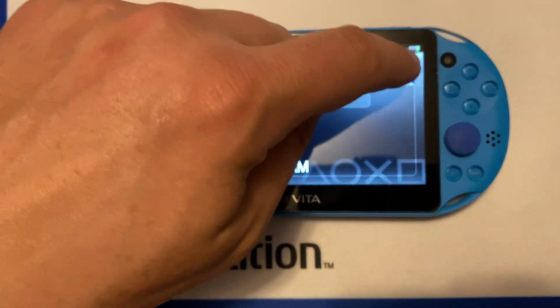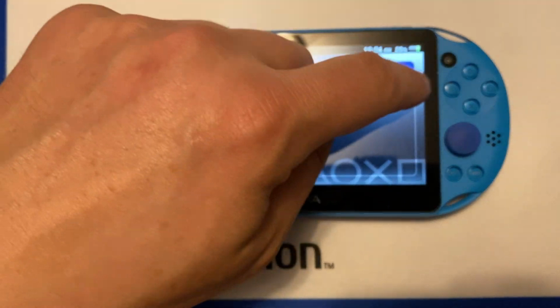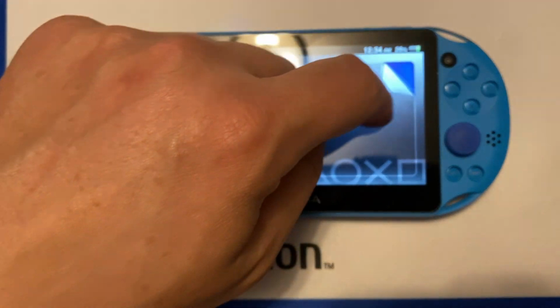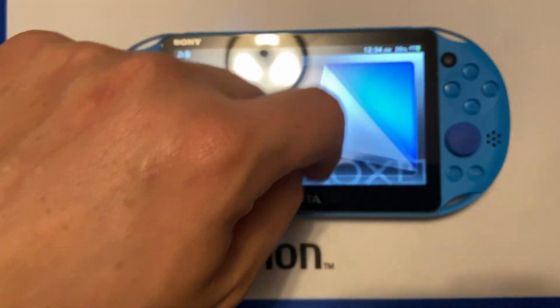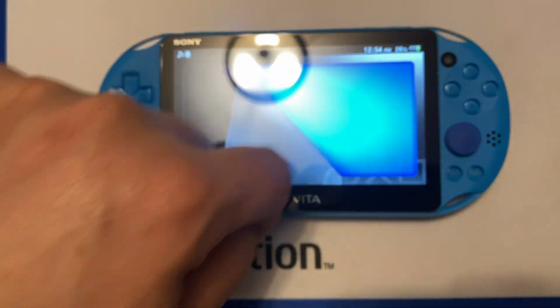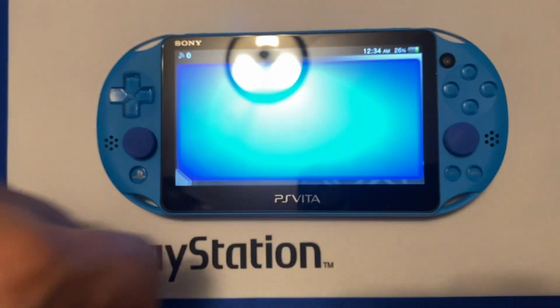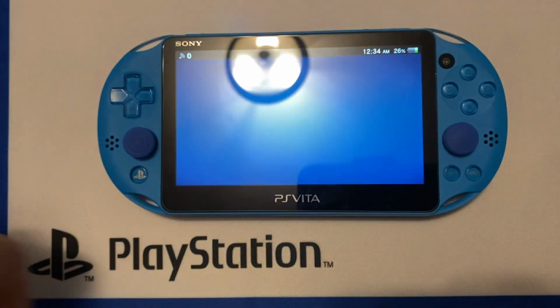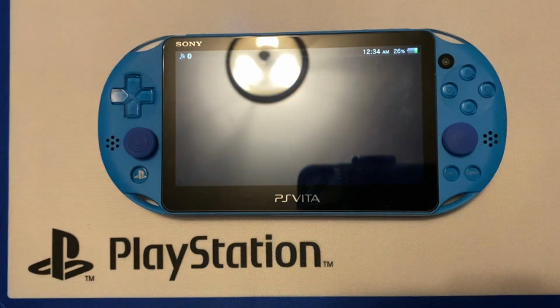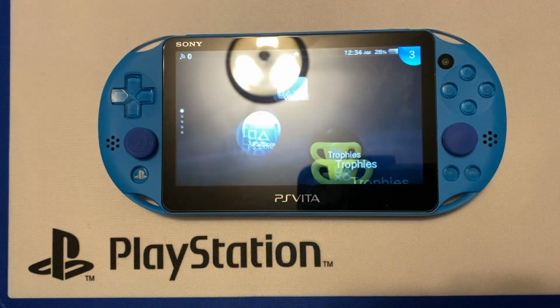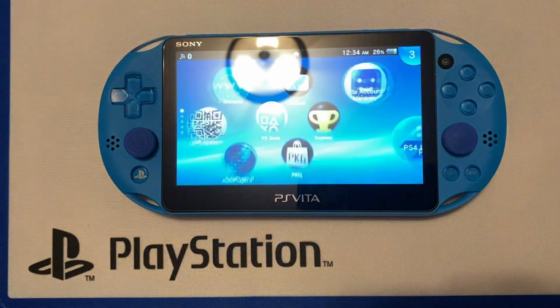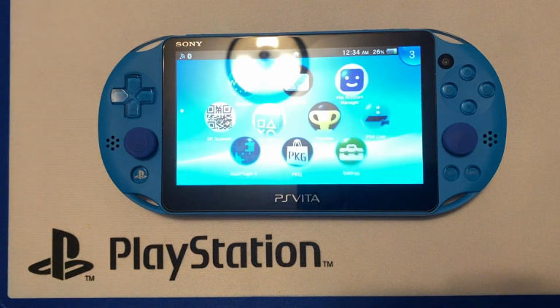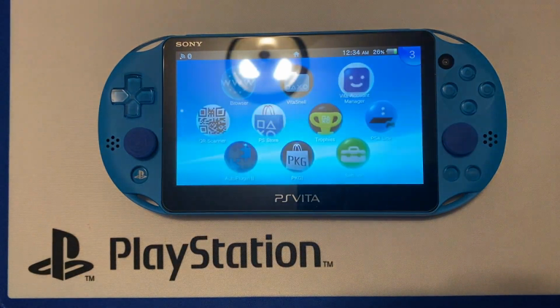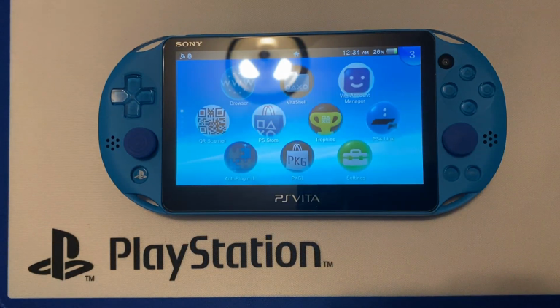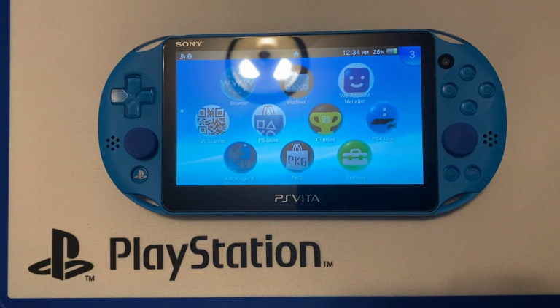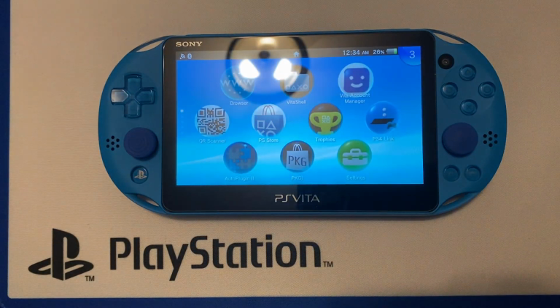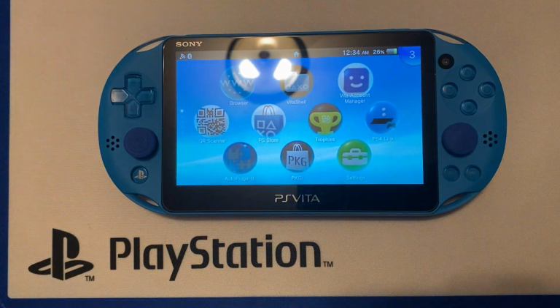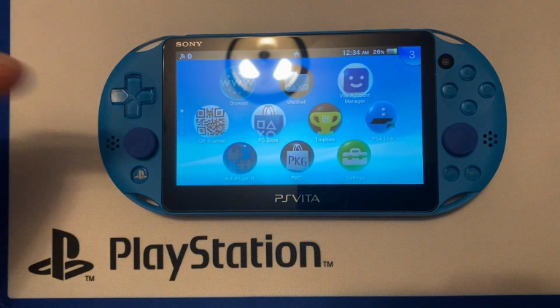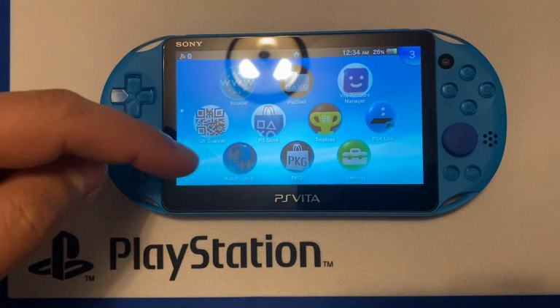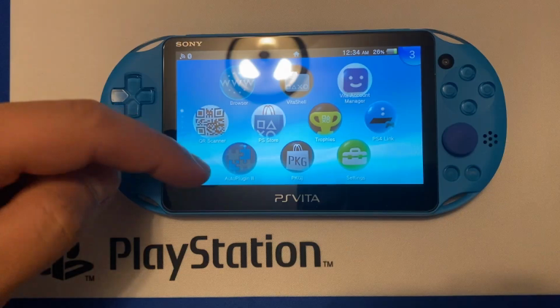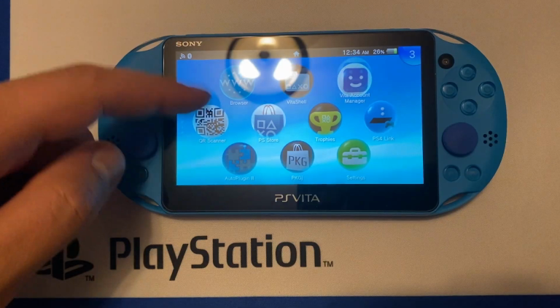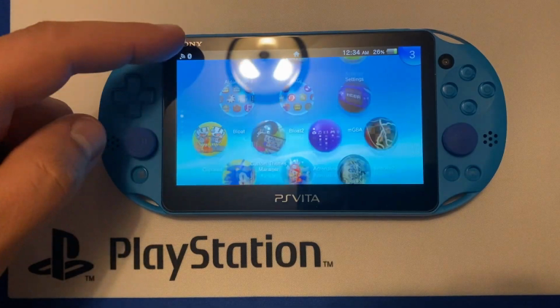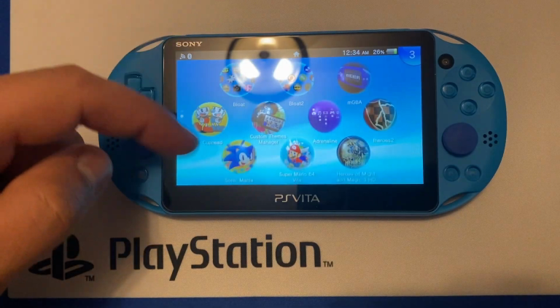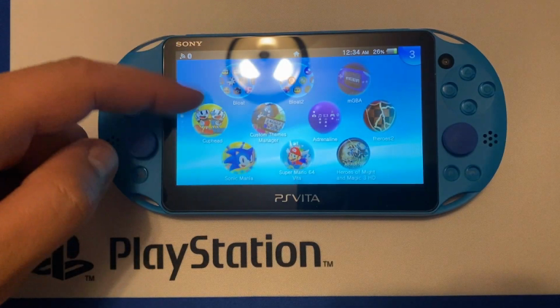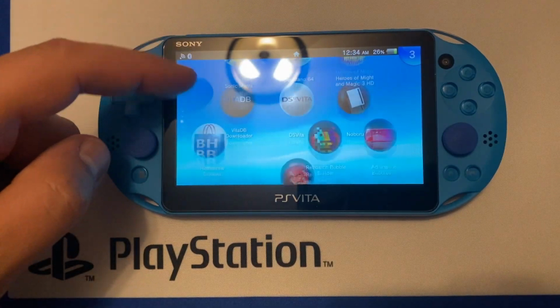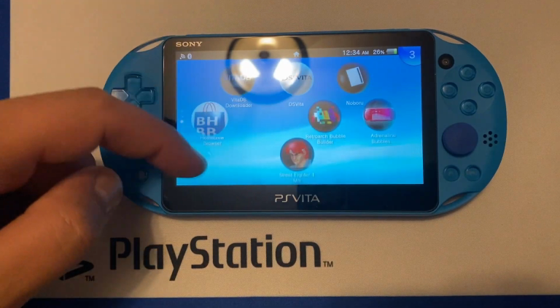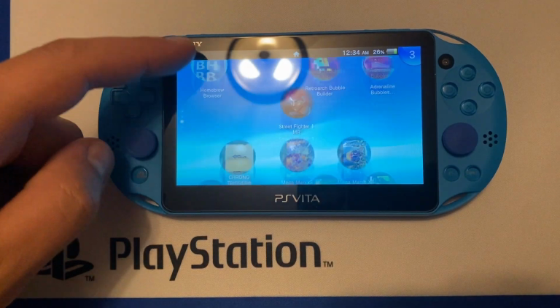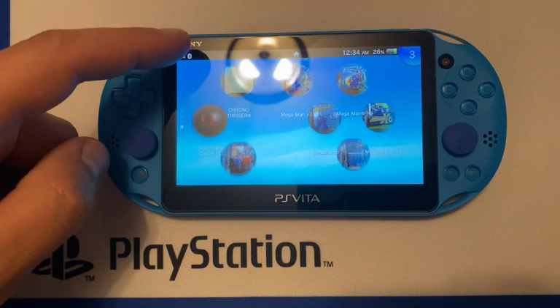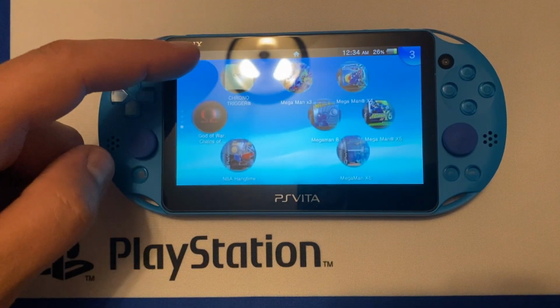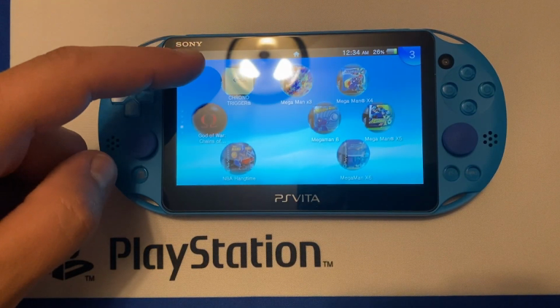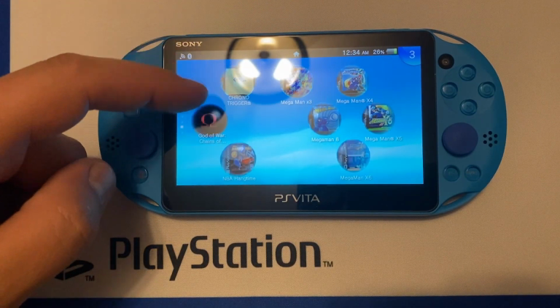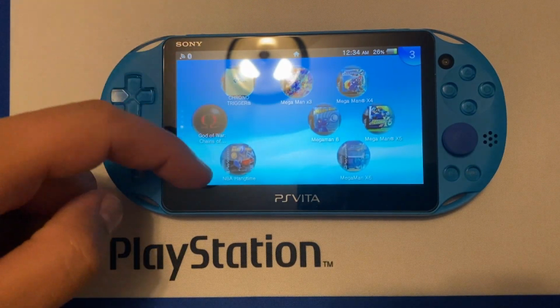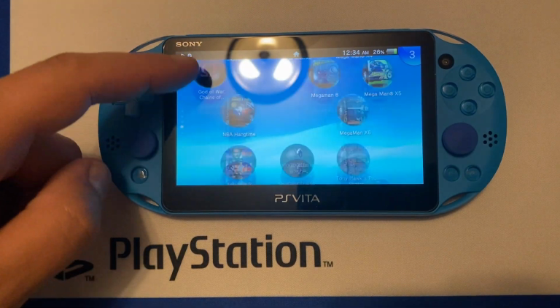So as you can see, it's back to the default PS Vita theme and my Uncharted theme did not stay.